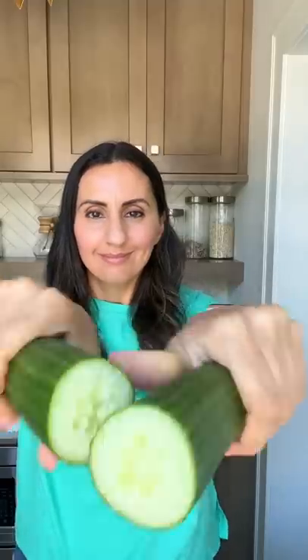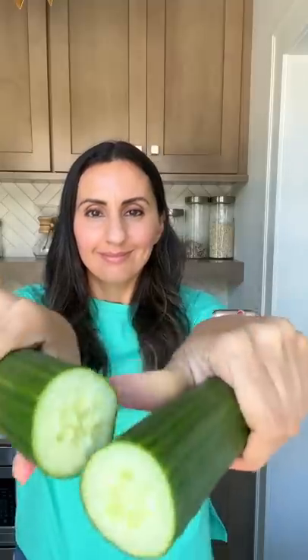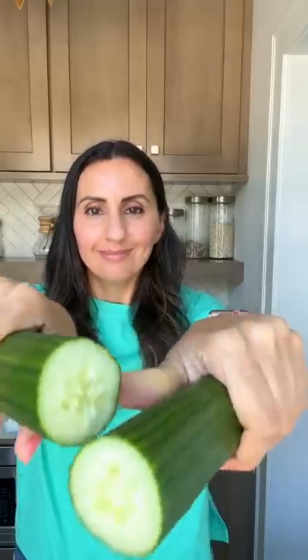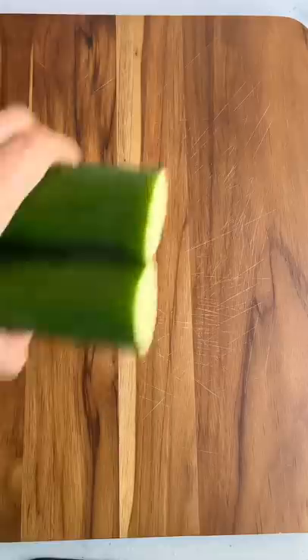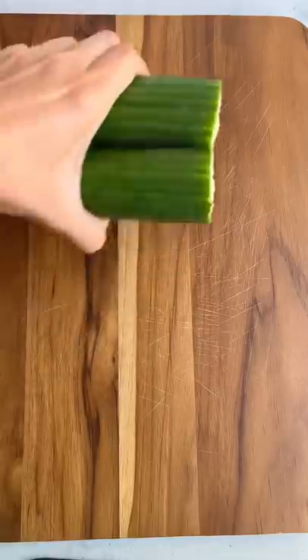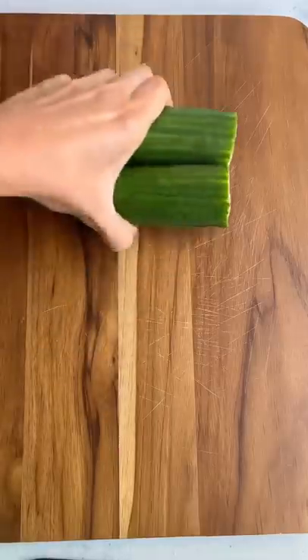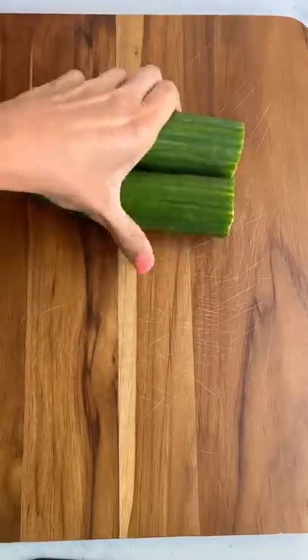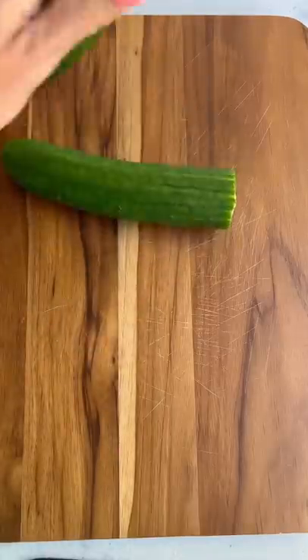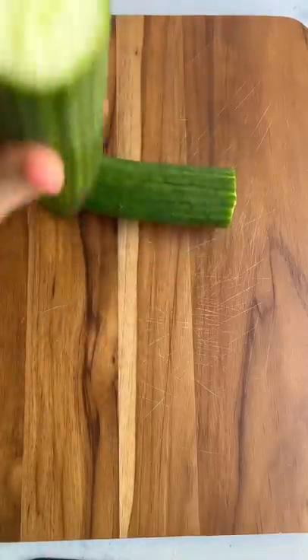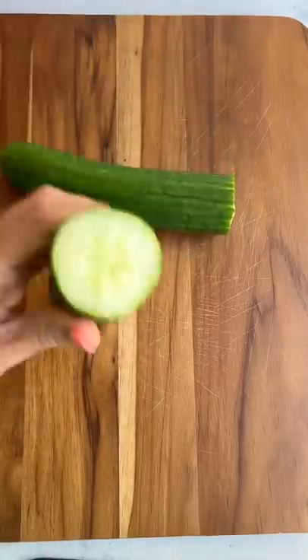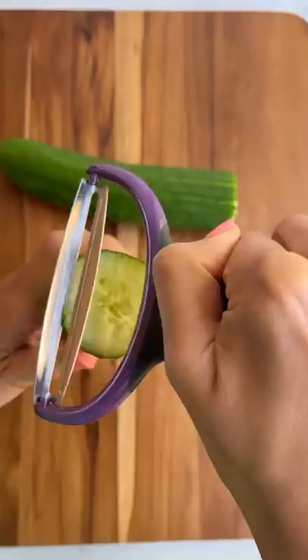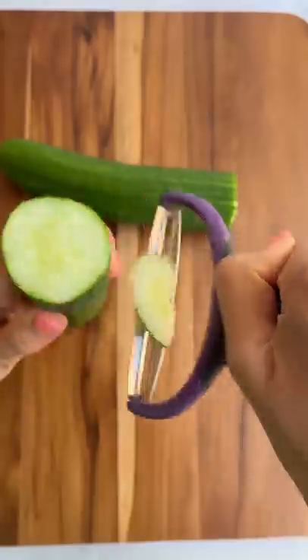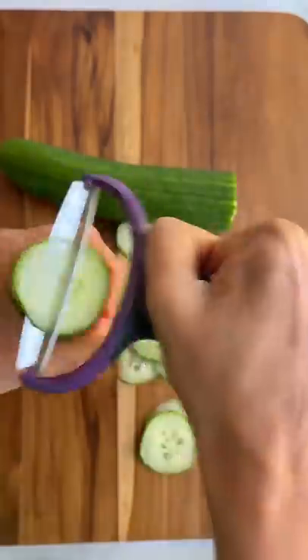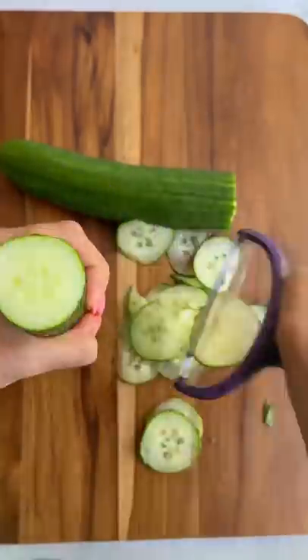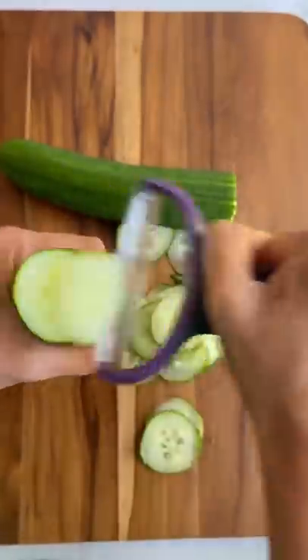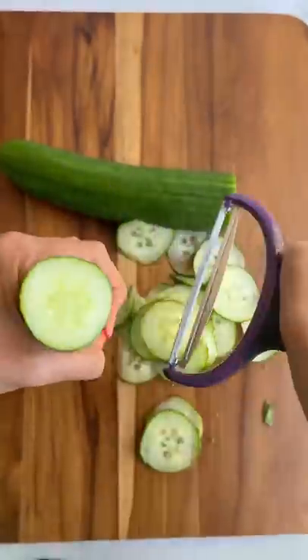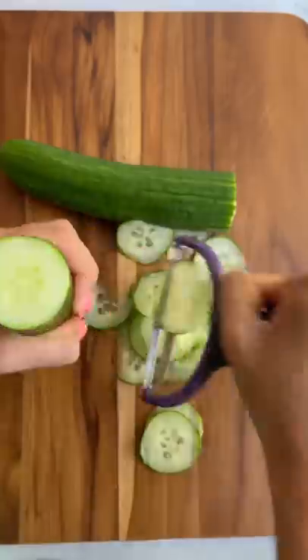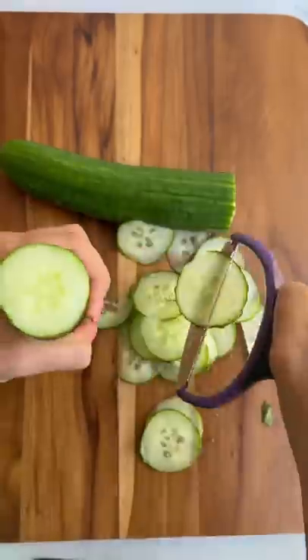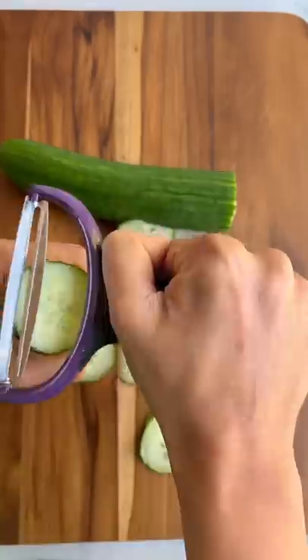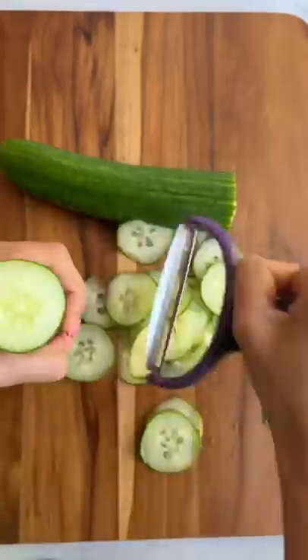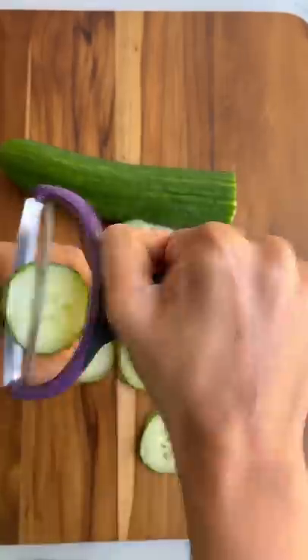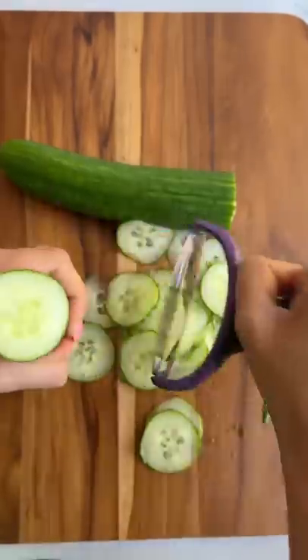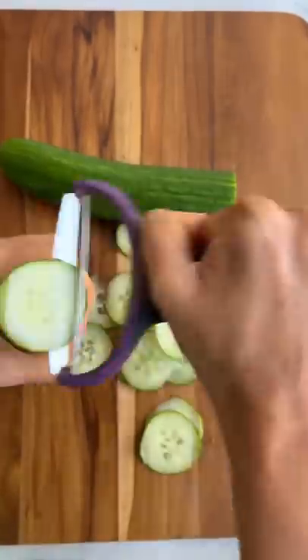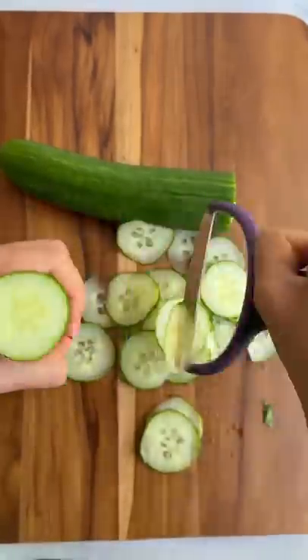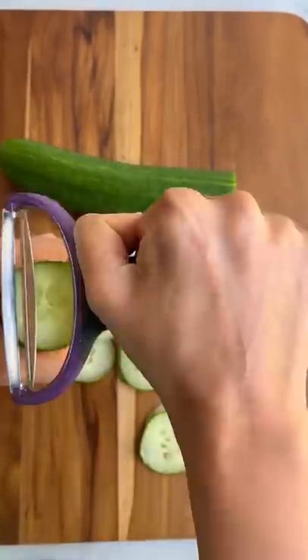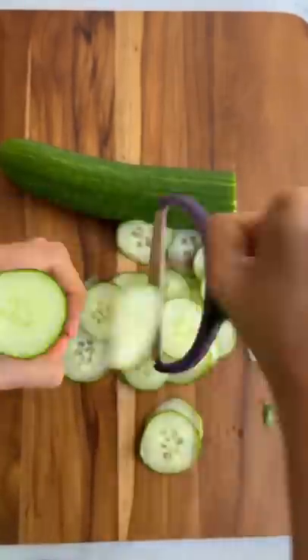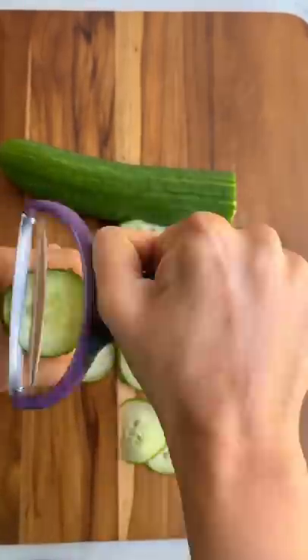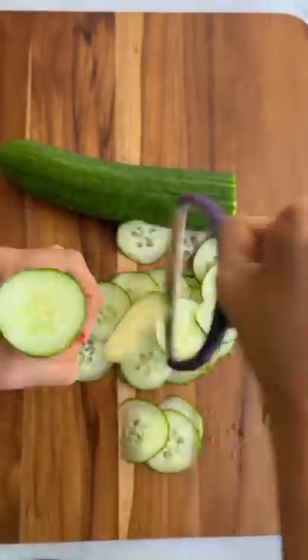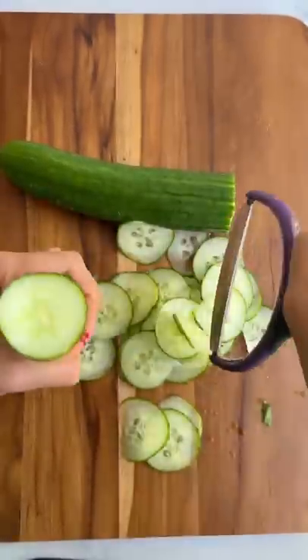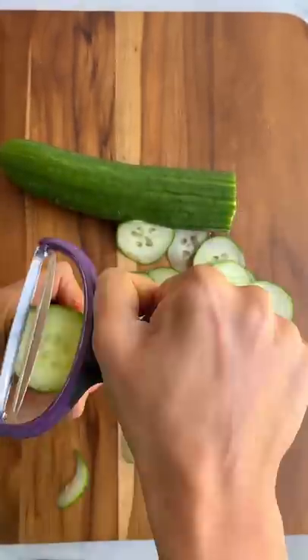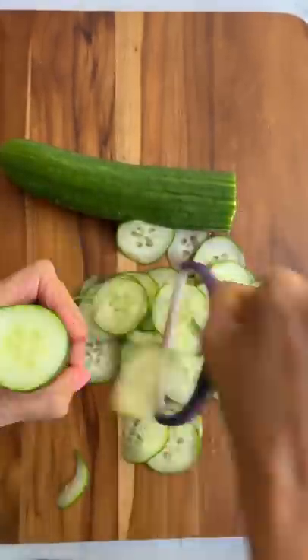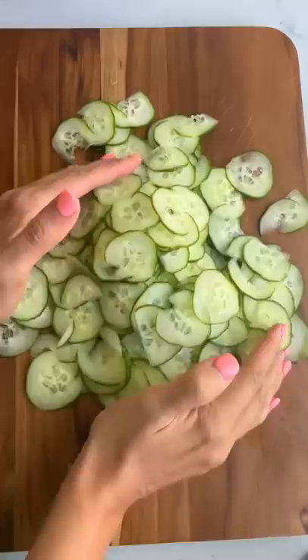There is no need to use a knife to make this cucumber salad. I use my vegetable peeler to make thin slices of cucumber.